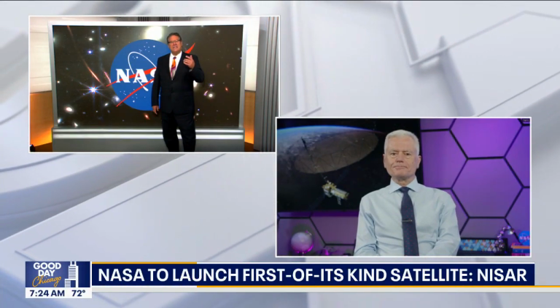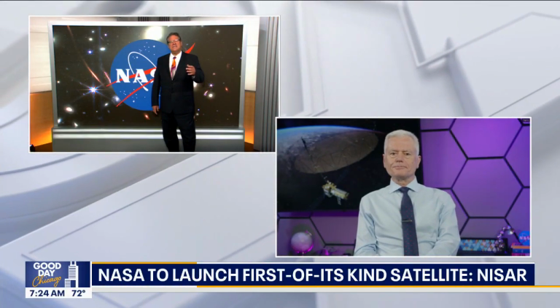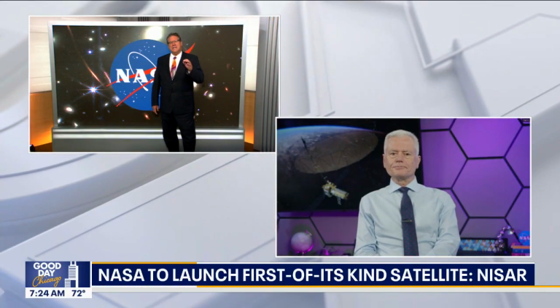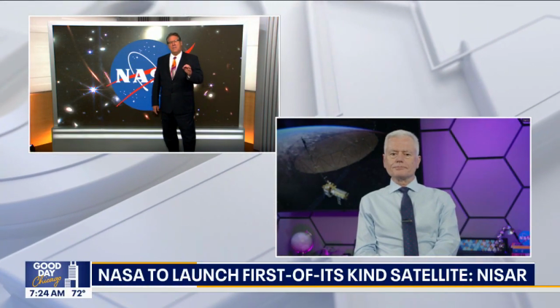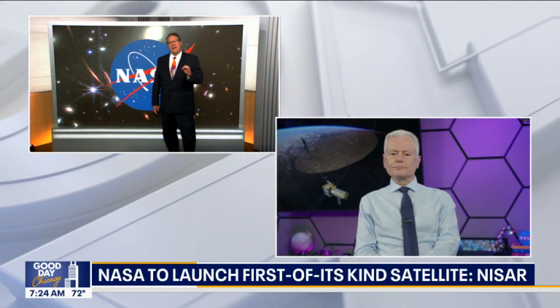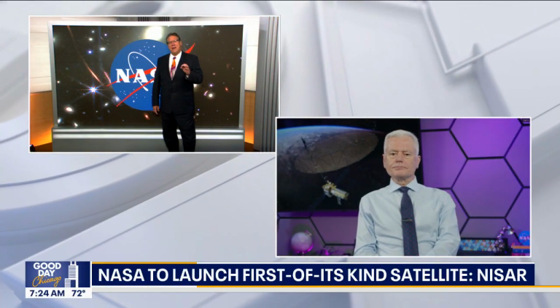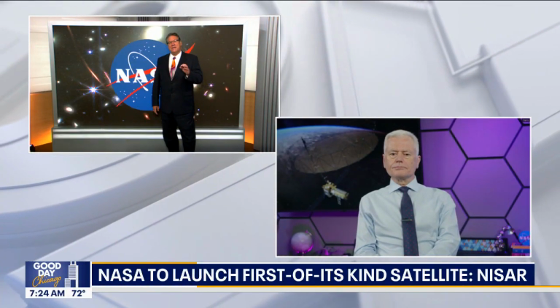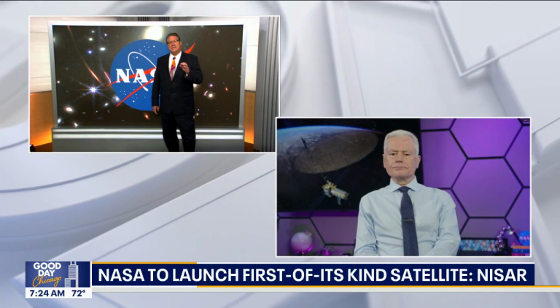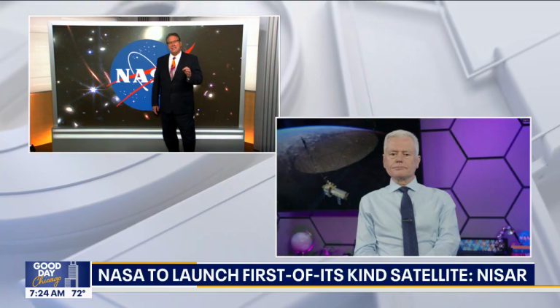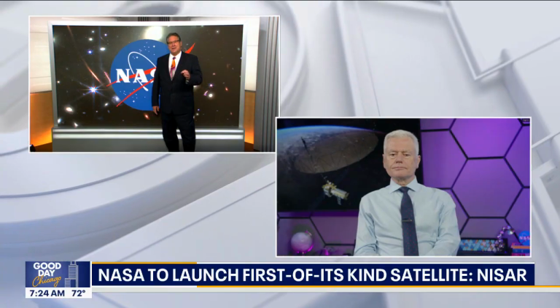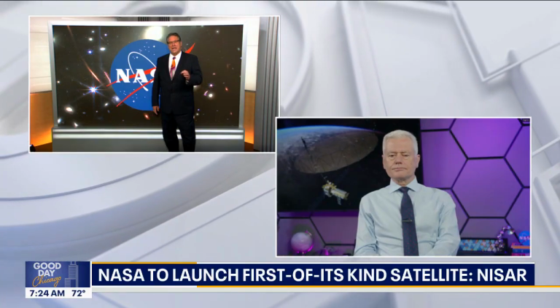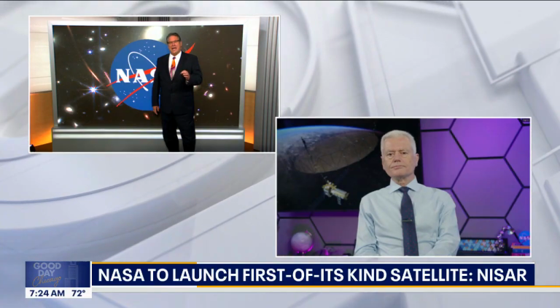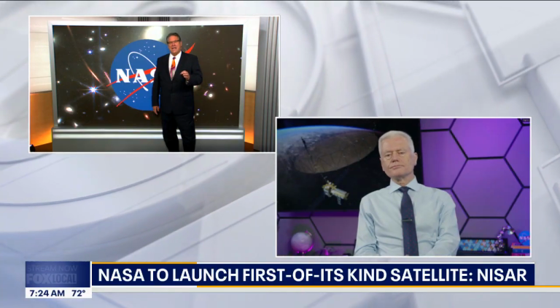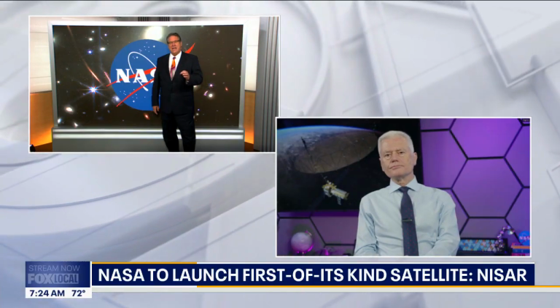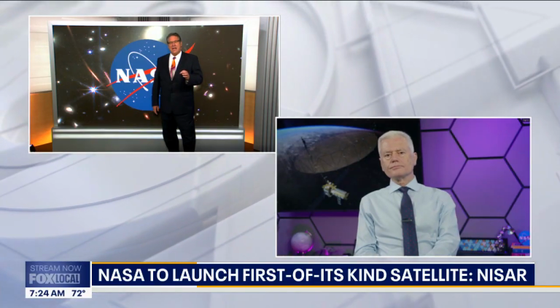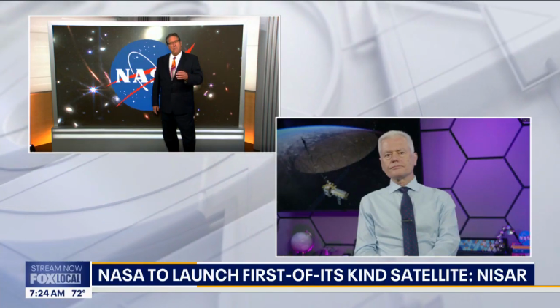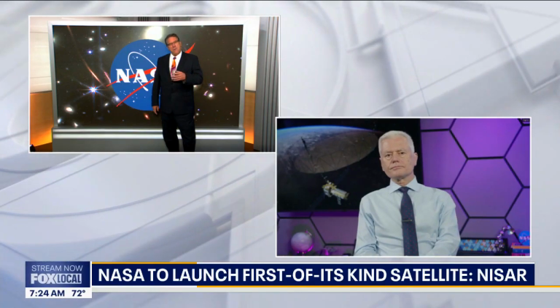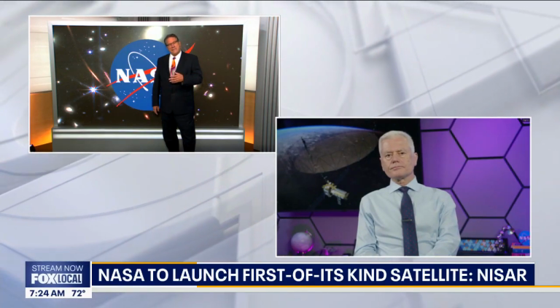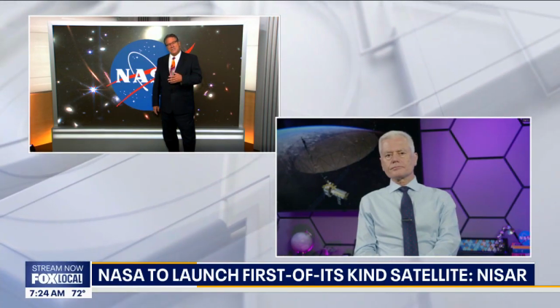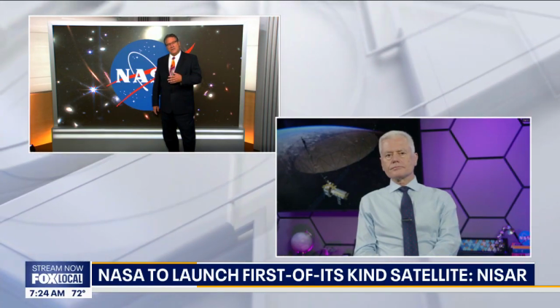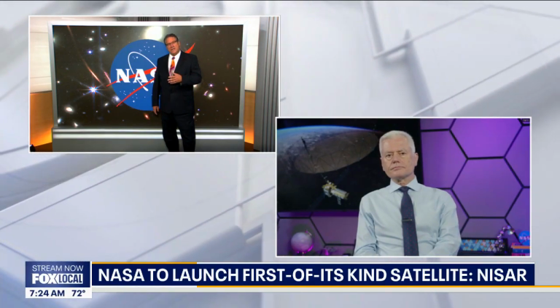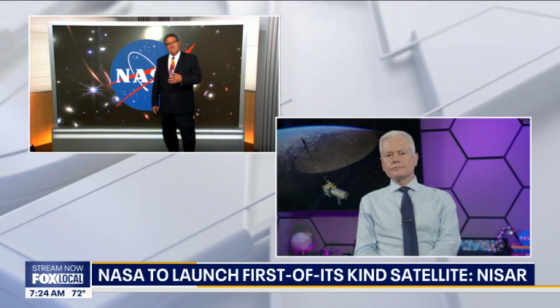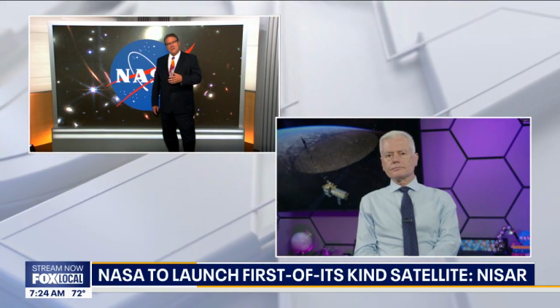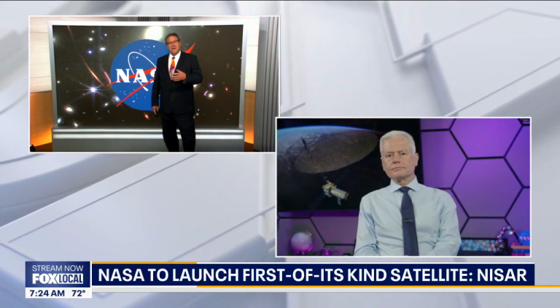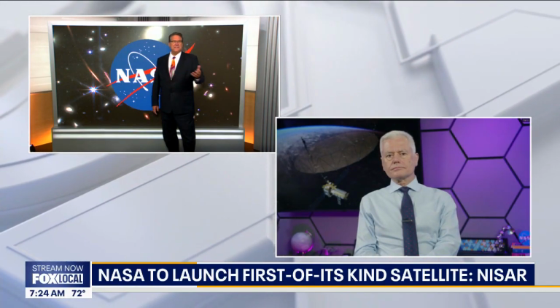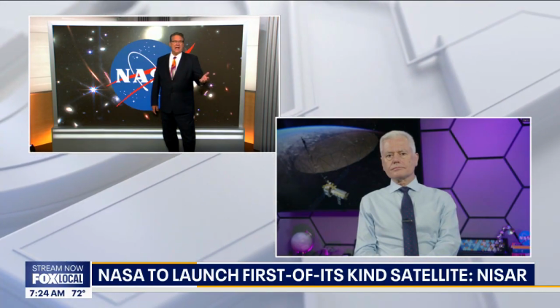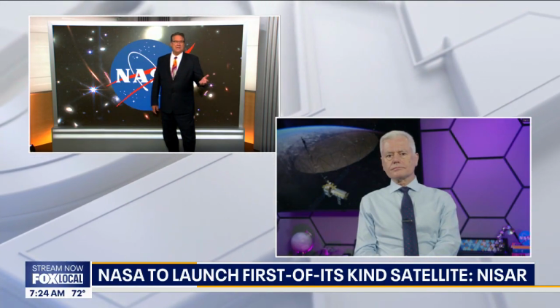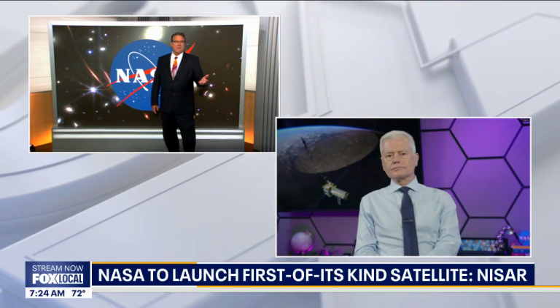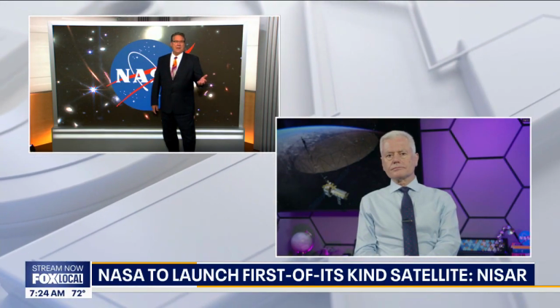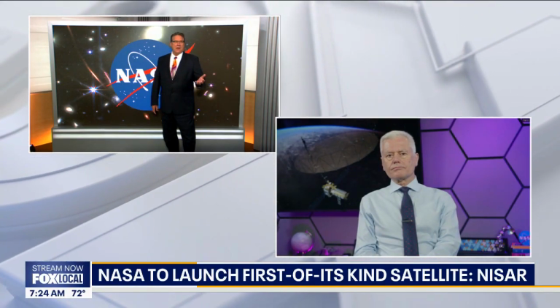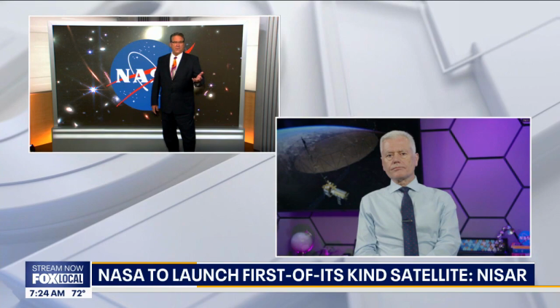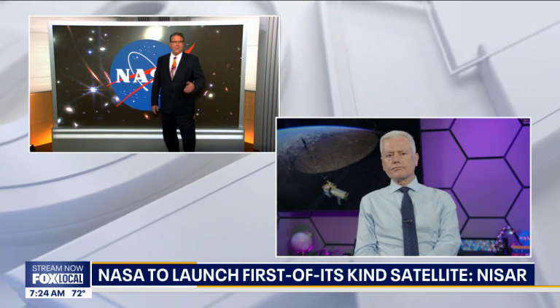Tell us a little bit about this NISAR satellite, and what makes it so different than the other satellites that are up over Earth?